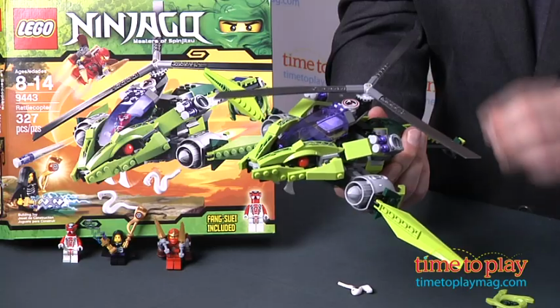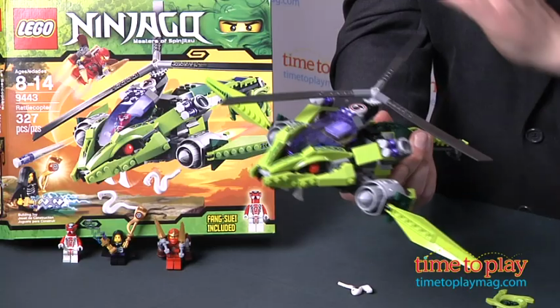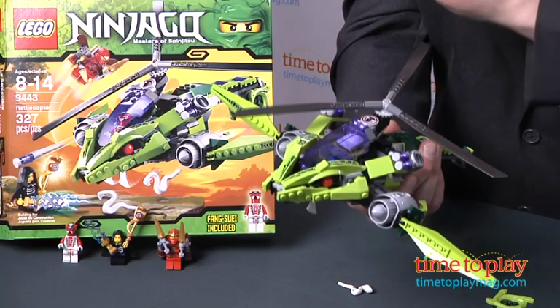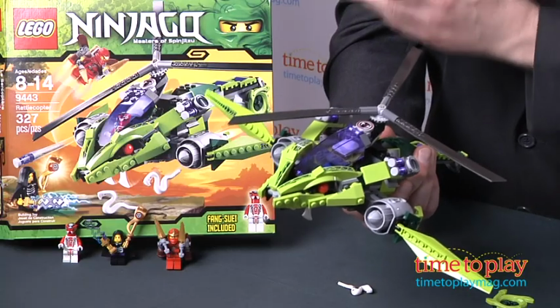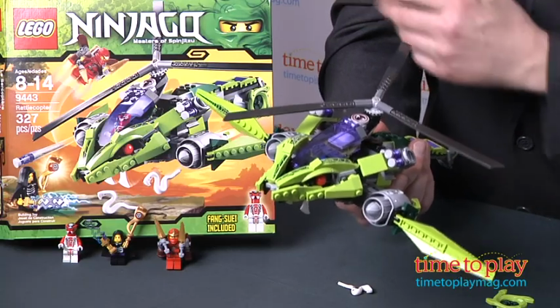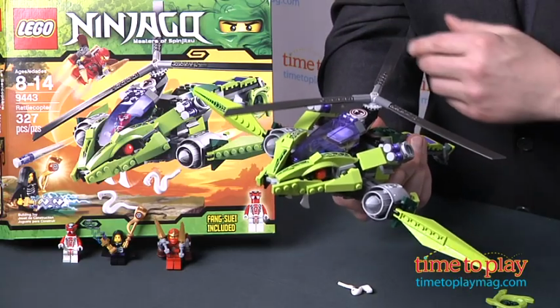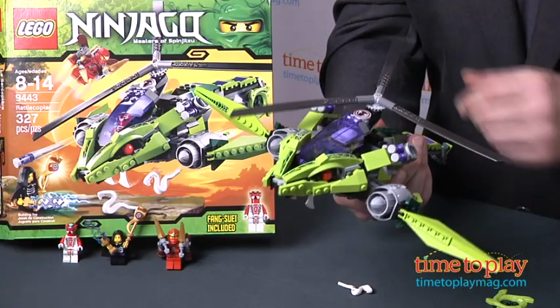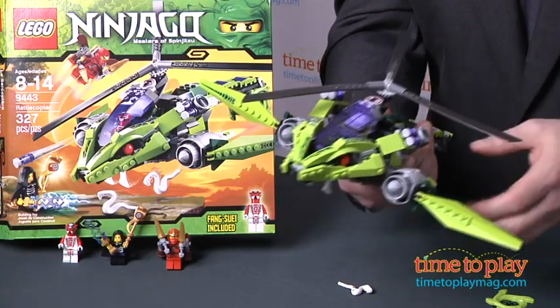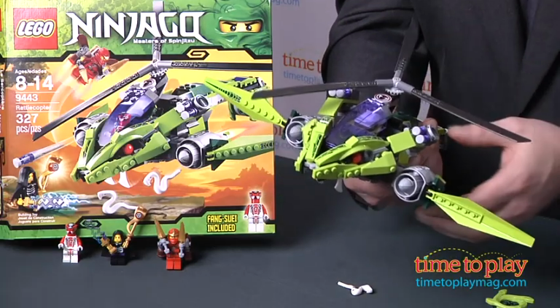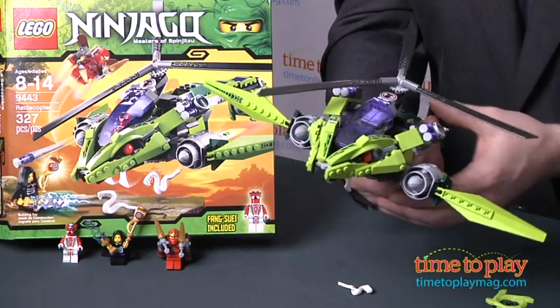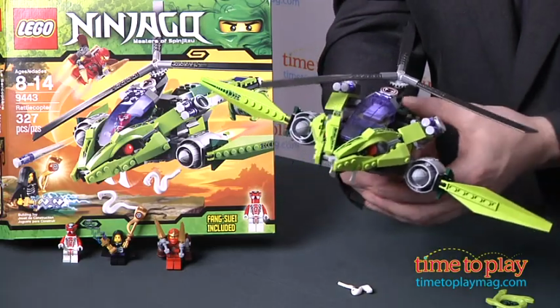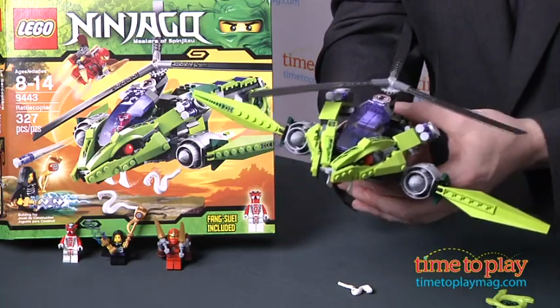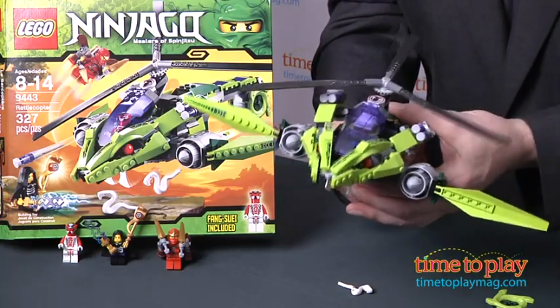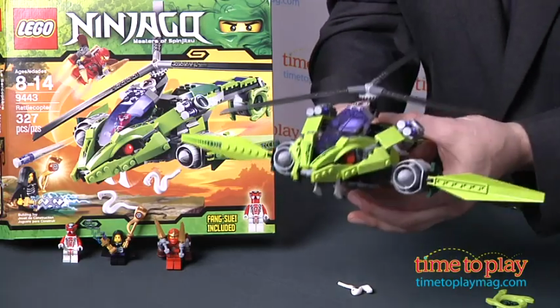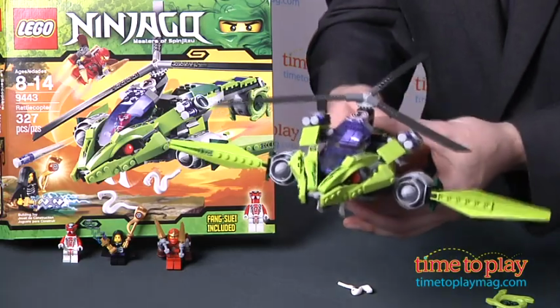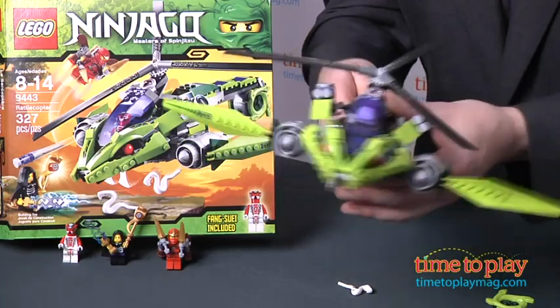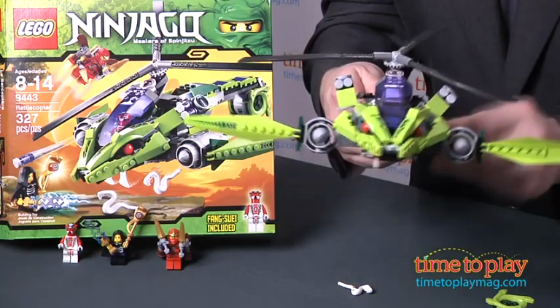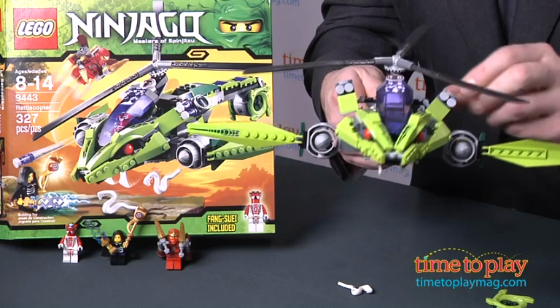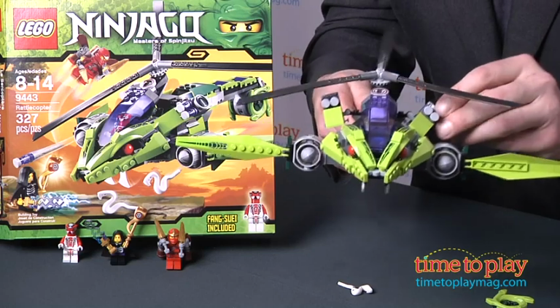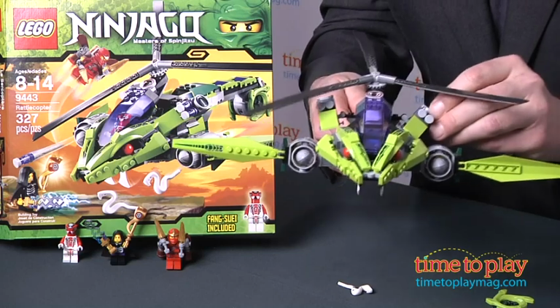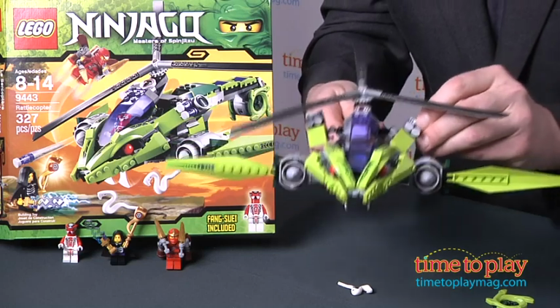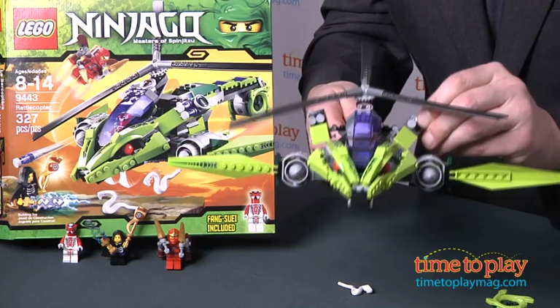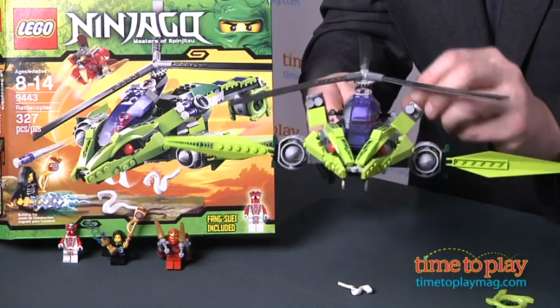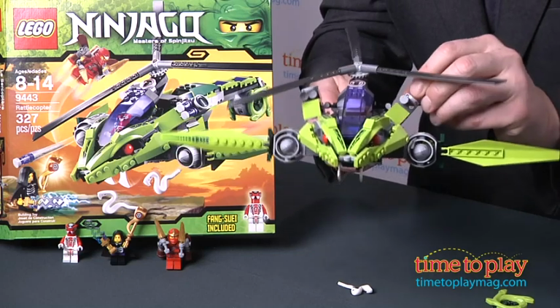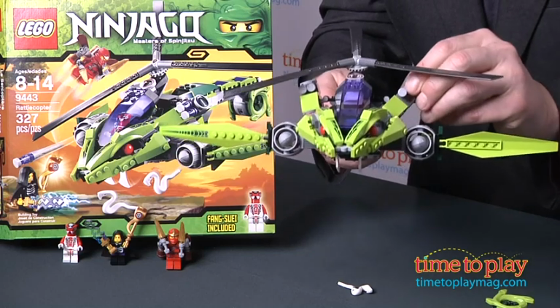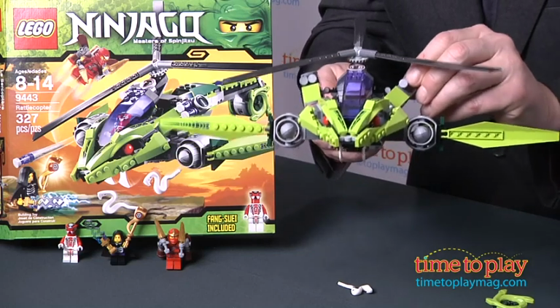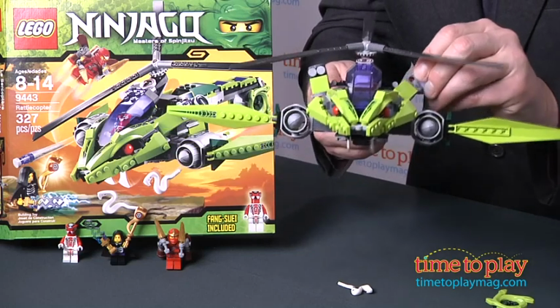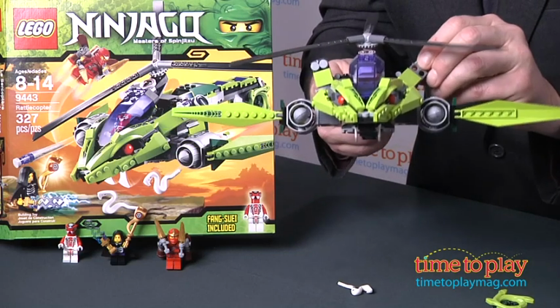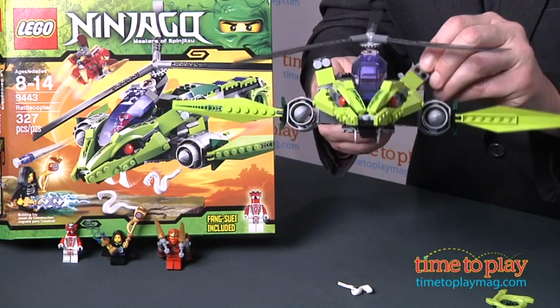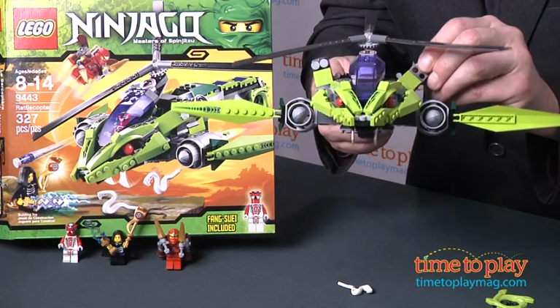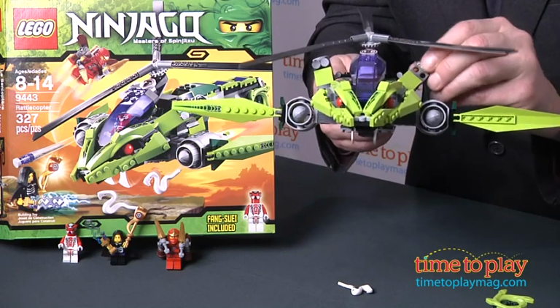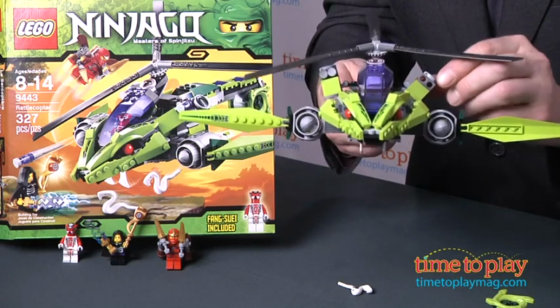The set includes three minifigs, including the evil Fang Shui, and four flick missiles so kids can actually bring all the battle action to life.